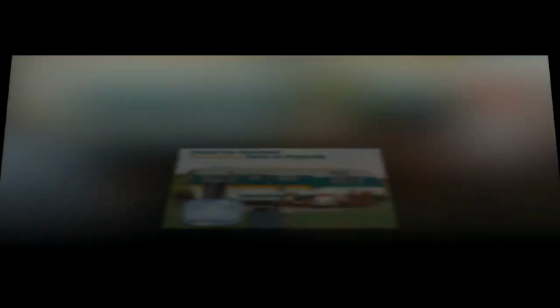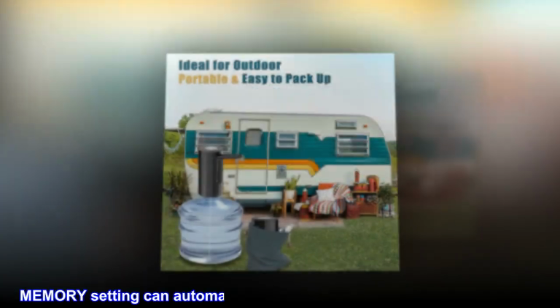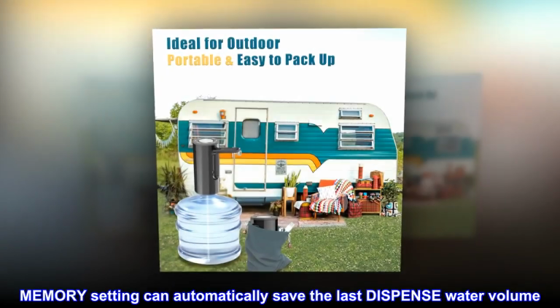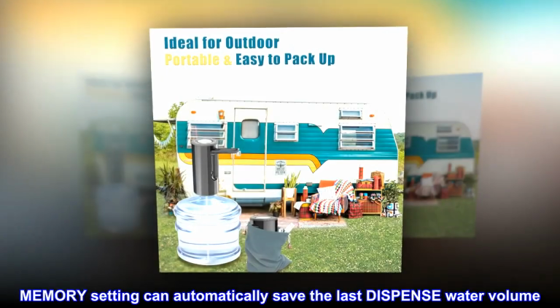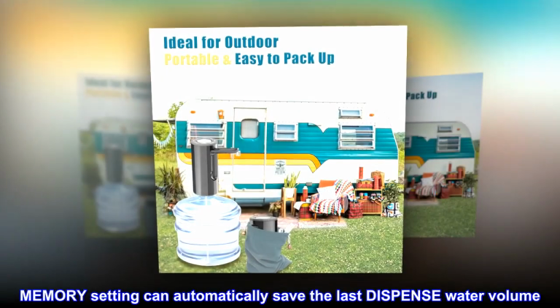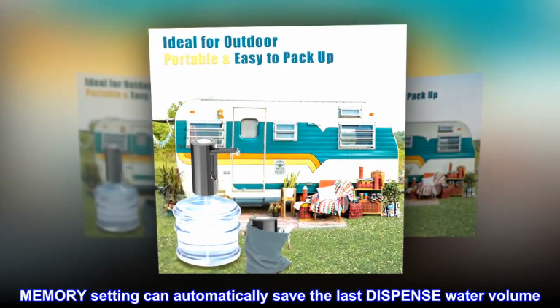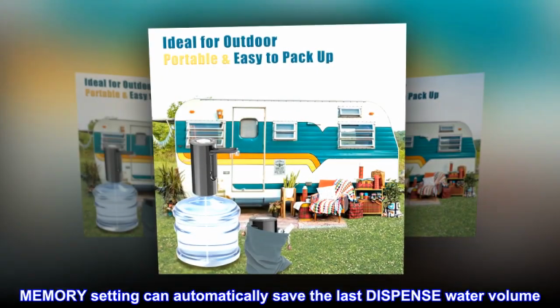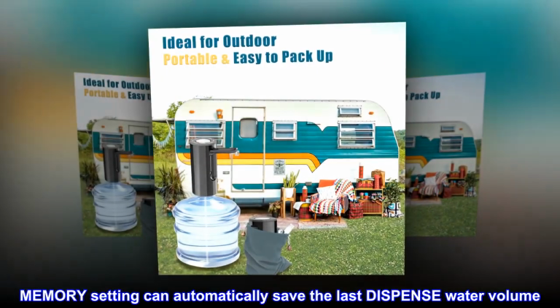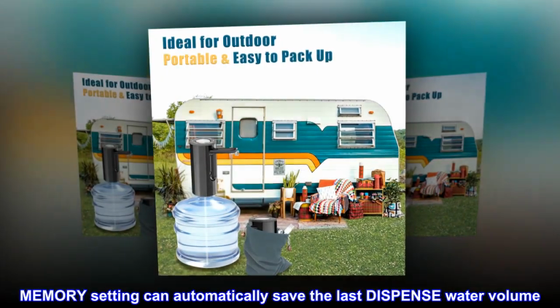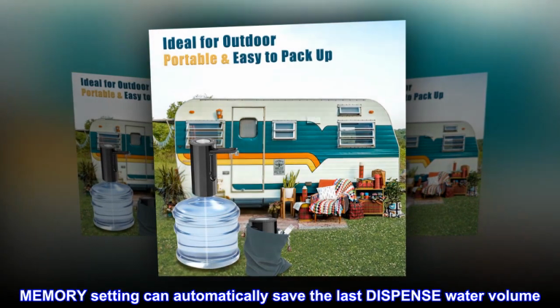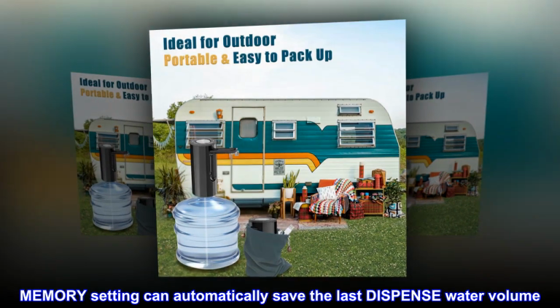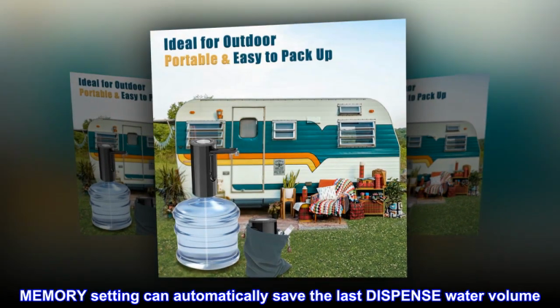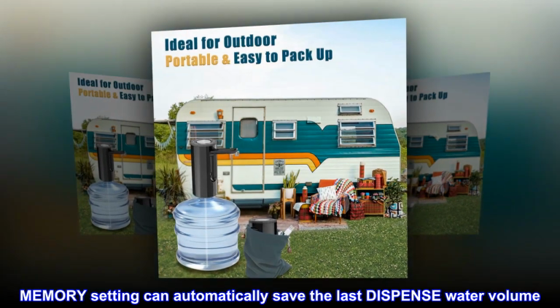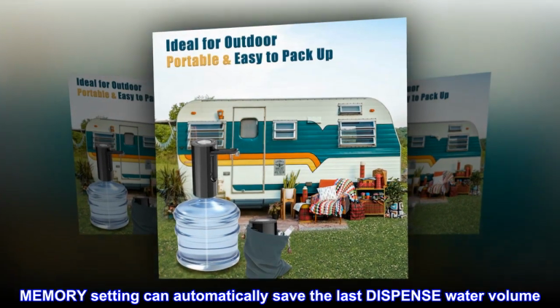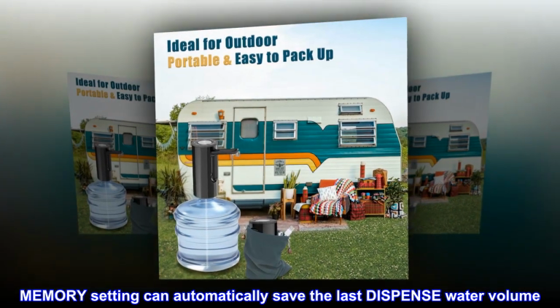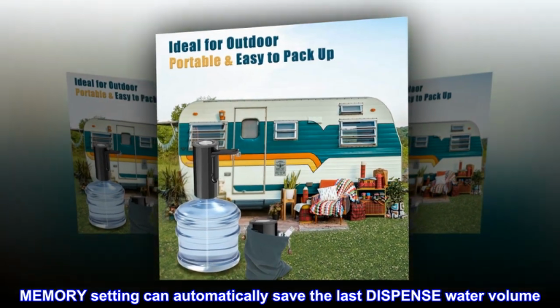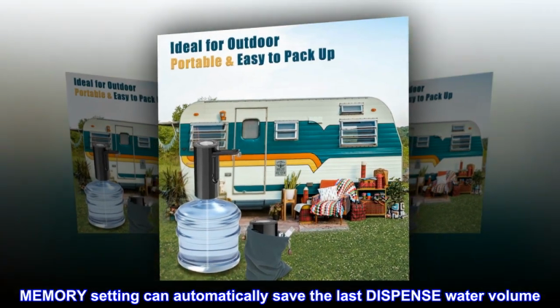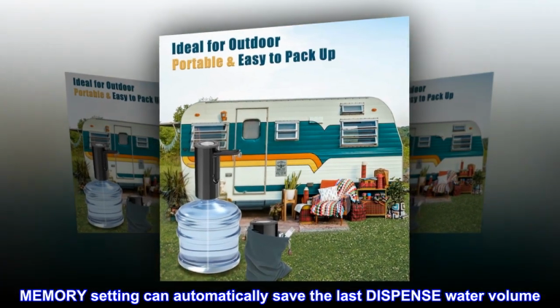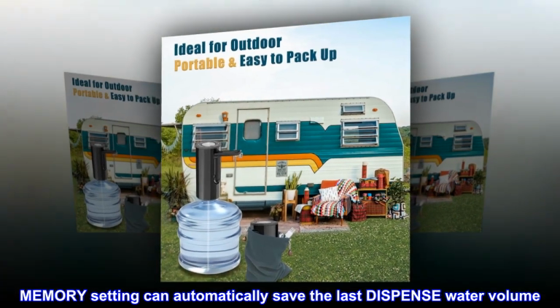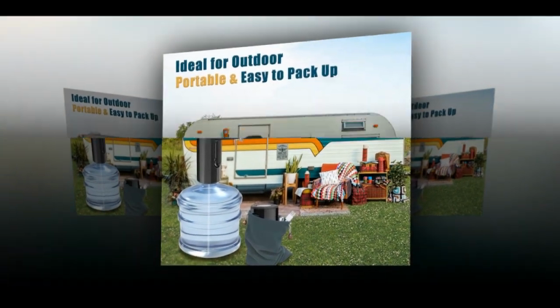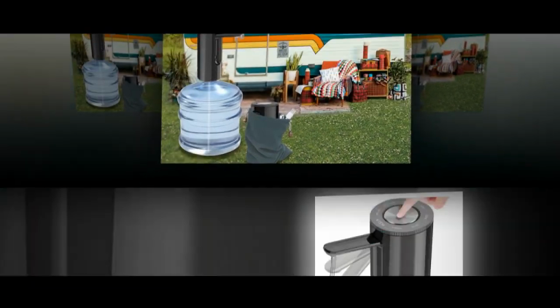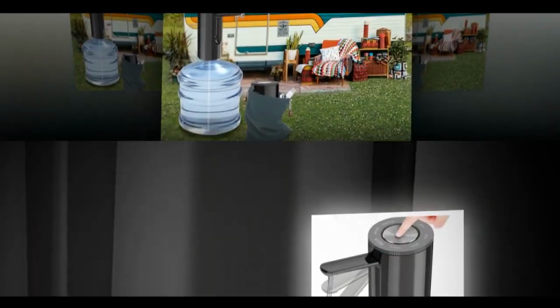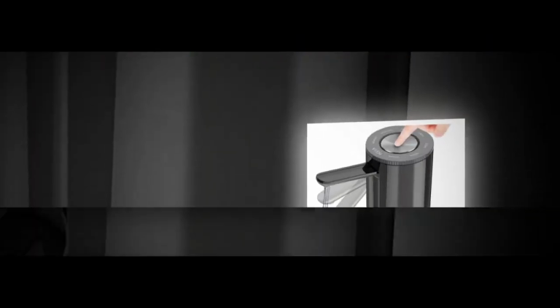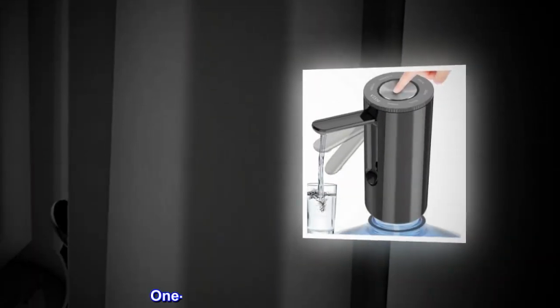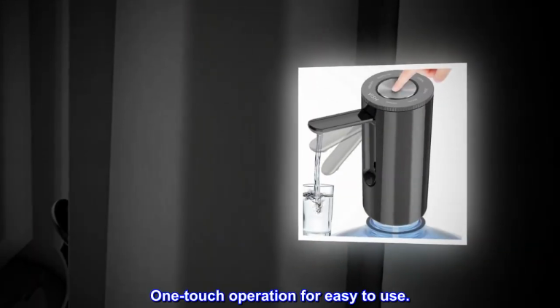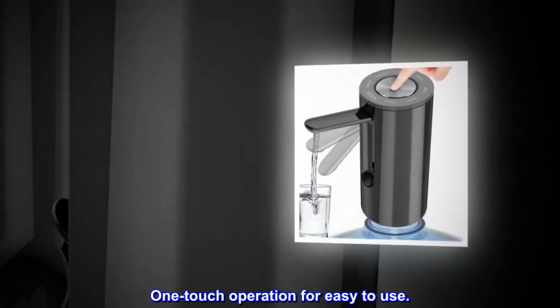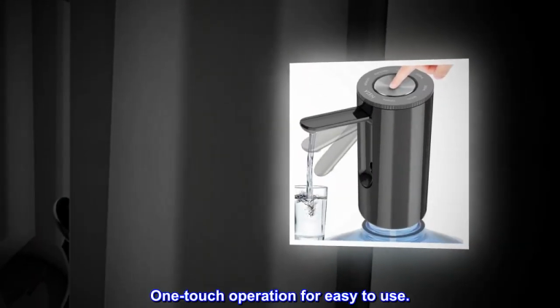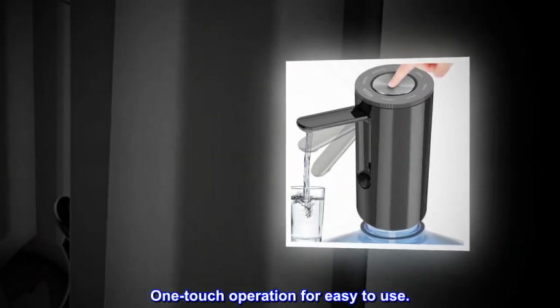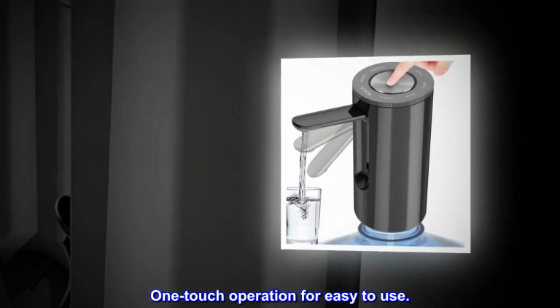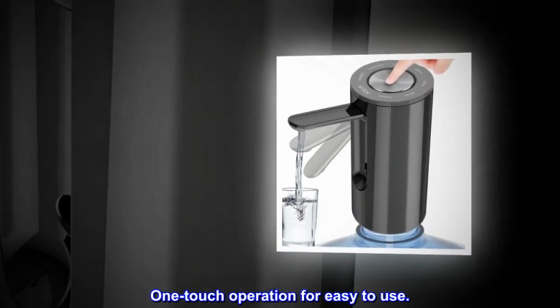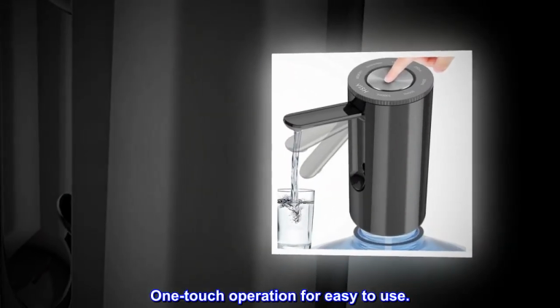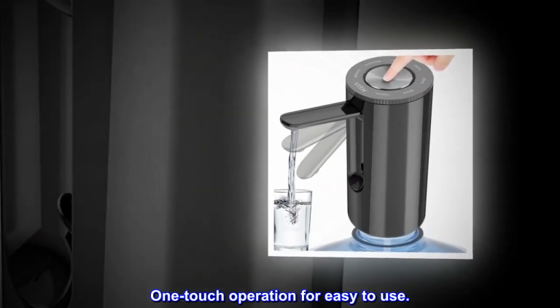Memory setting can automatically save the last dispensed water volume. One-touch operation for easy use.